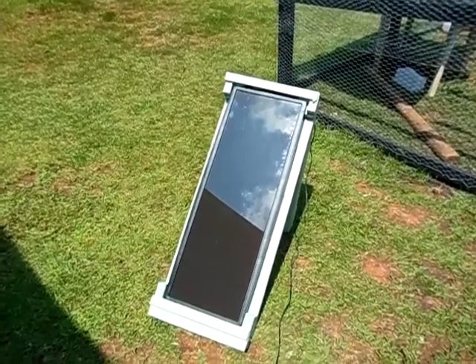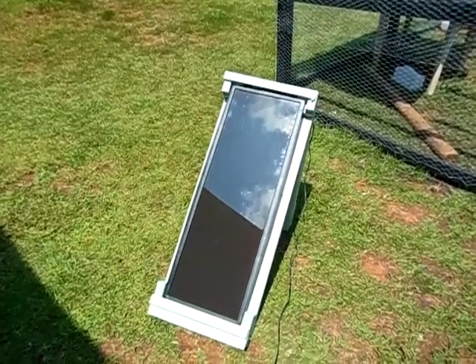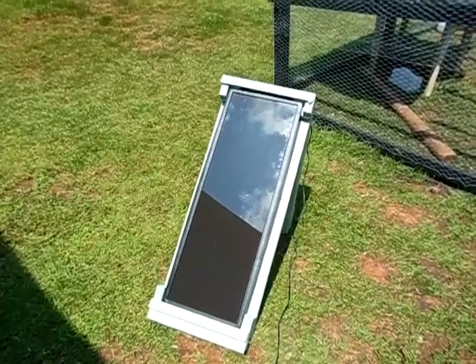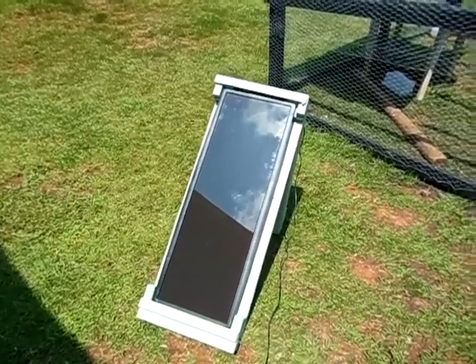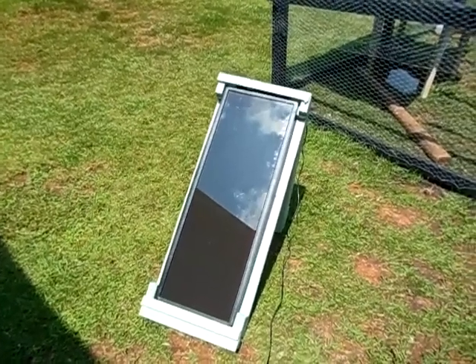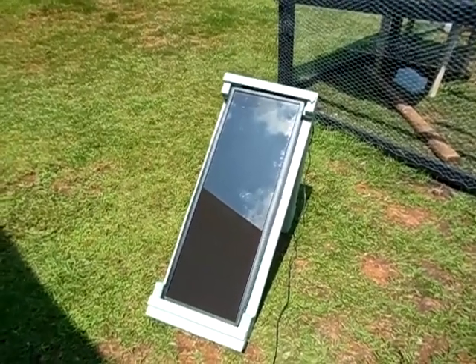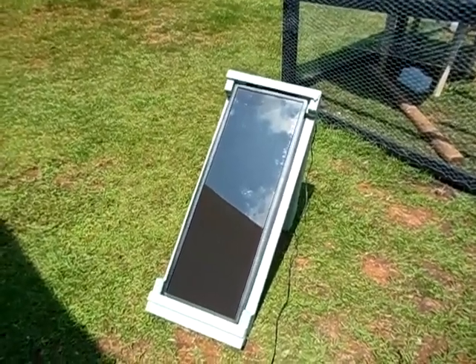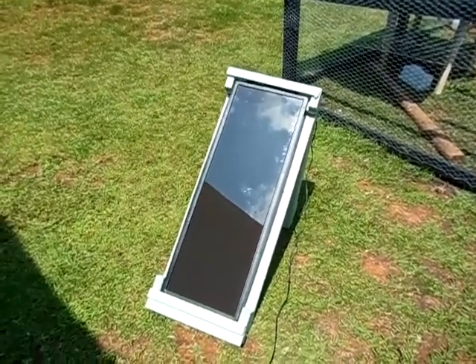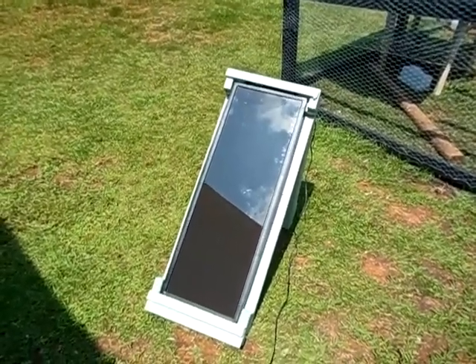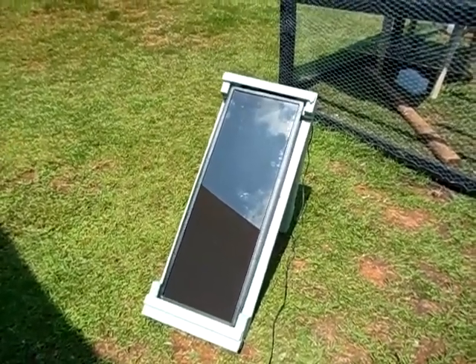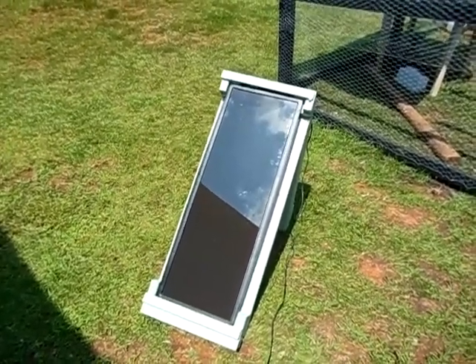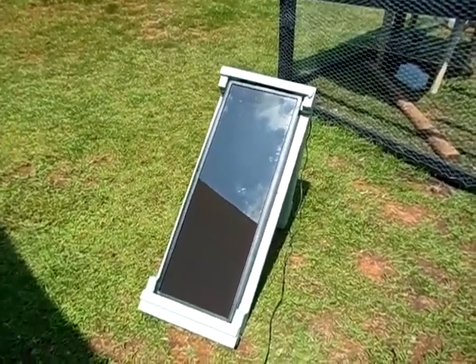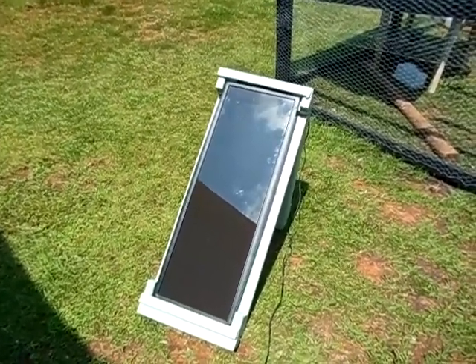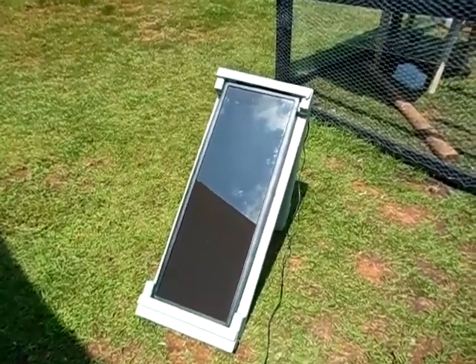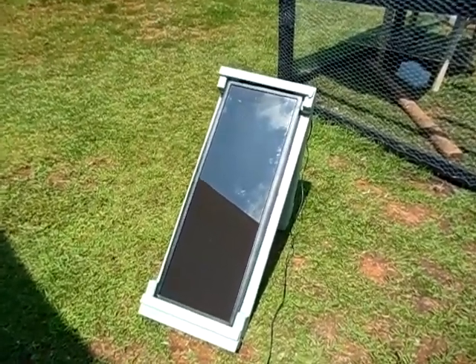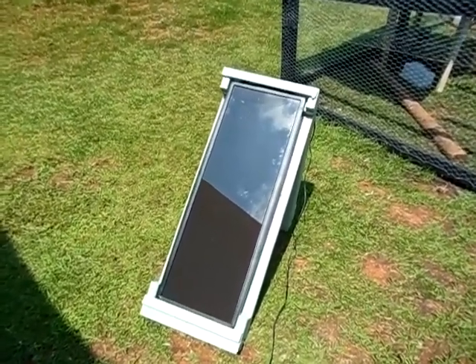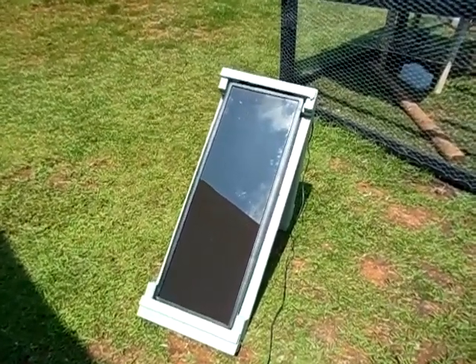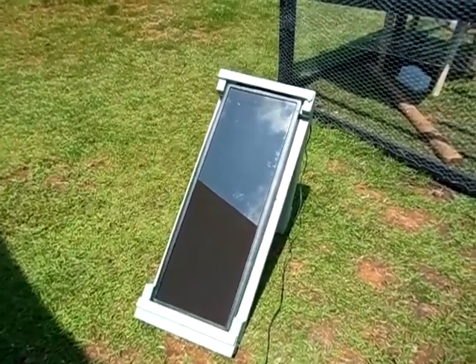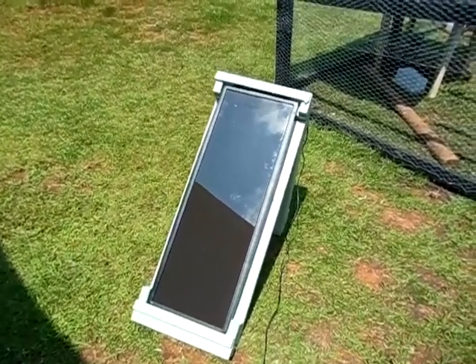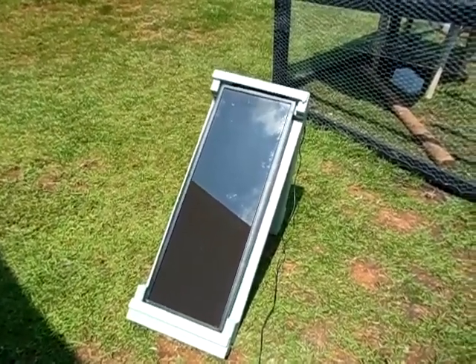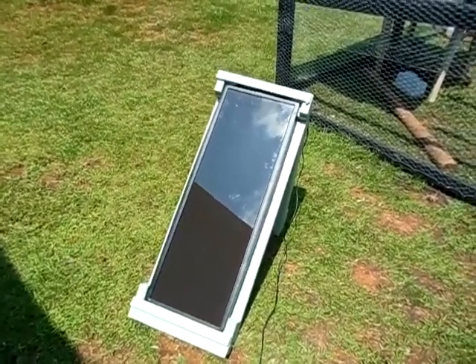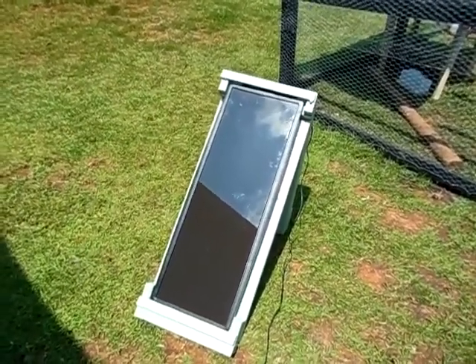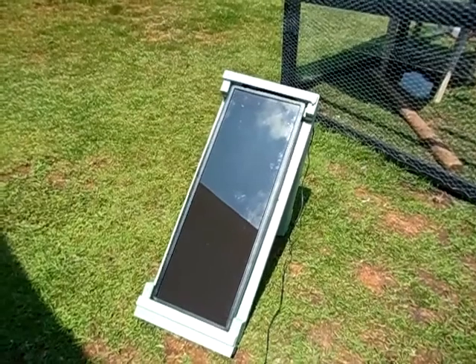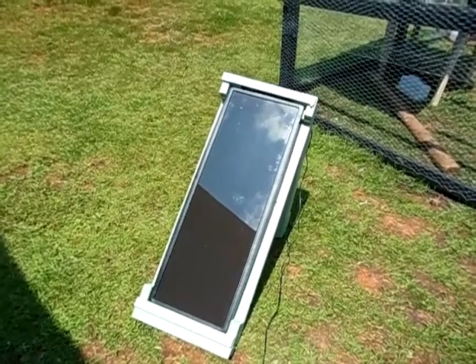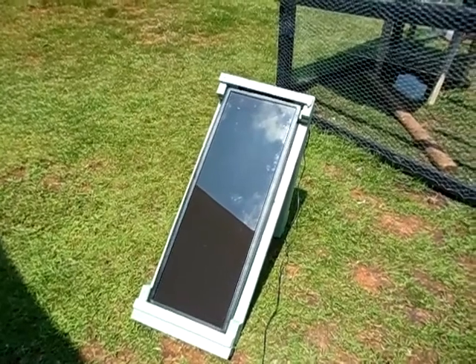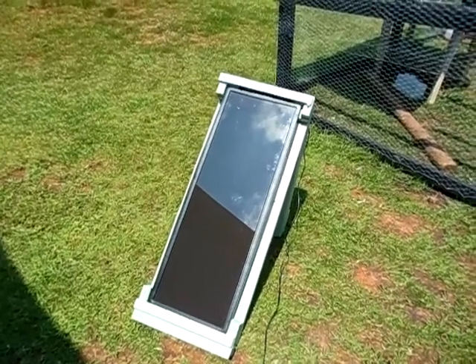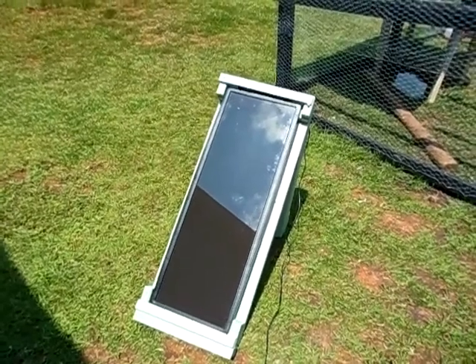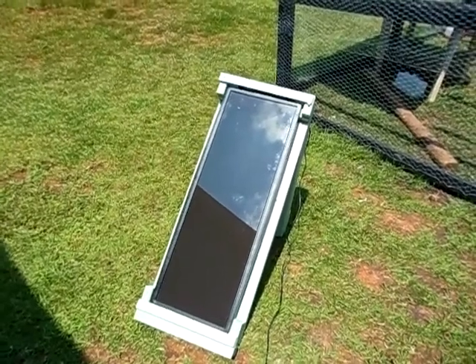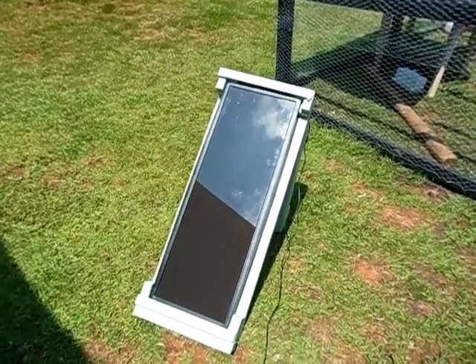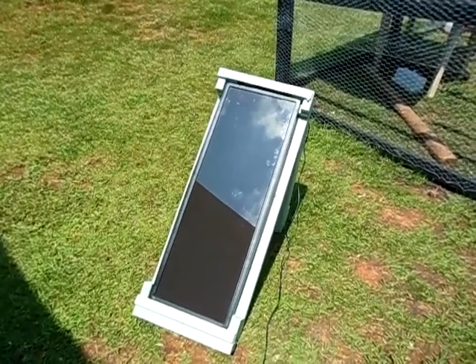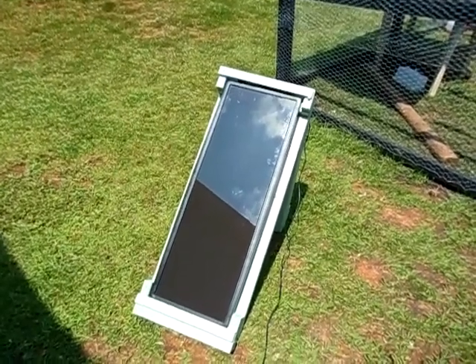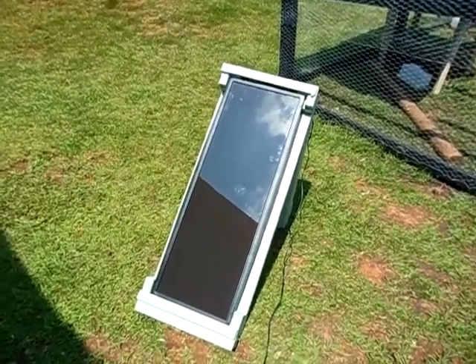Hello YouTube, this is 2012 Solarful. Today I'm going to show you how to set up a basic solar system.